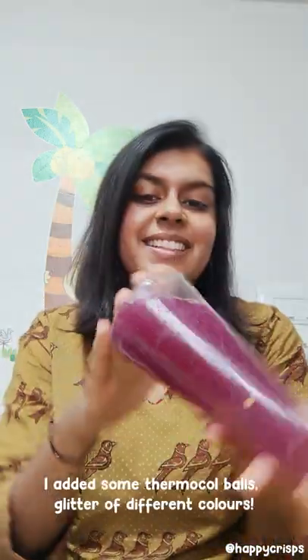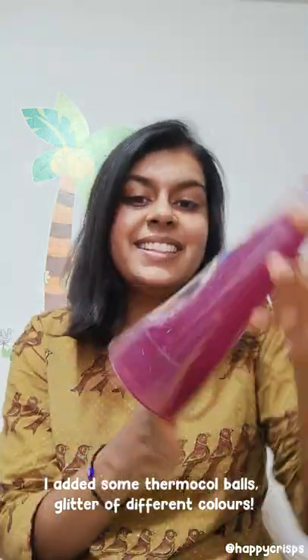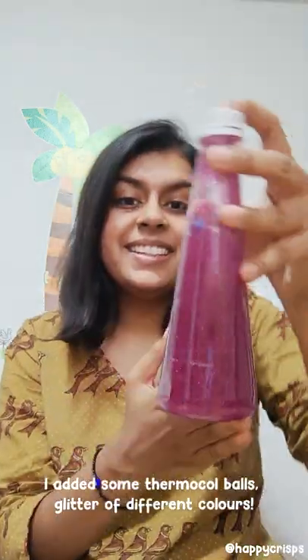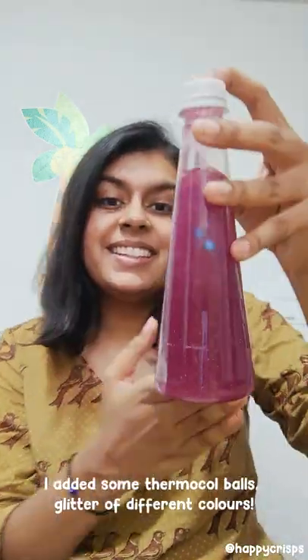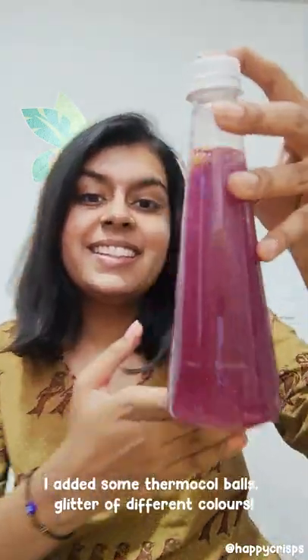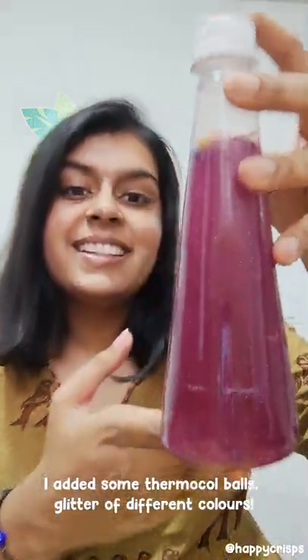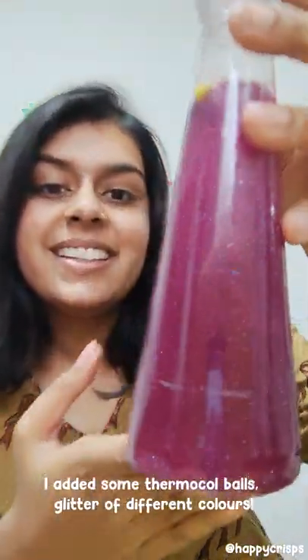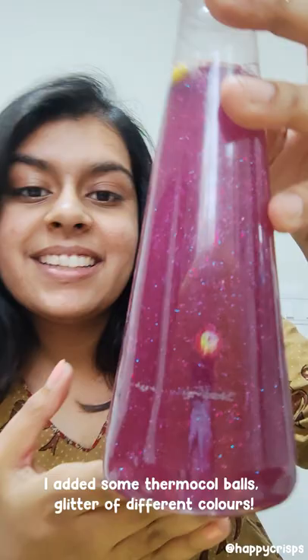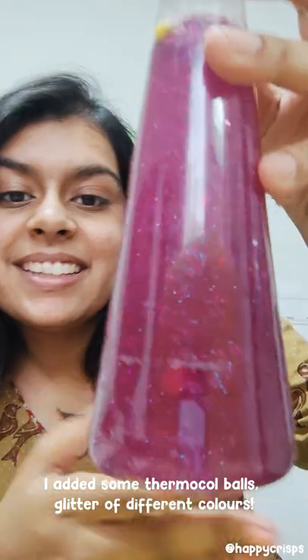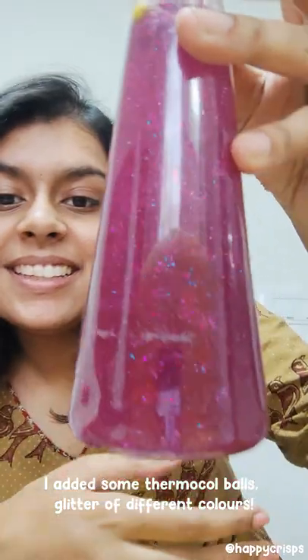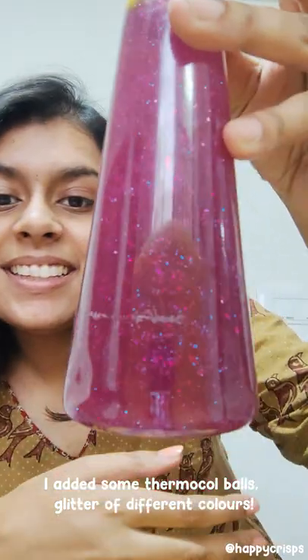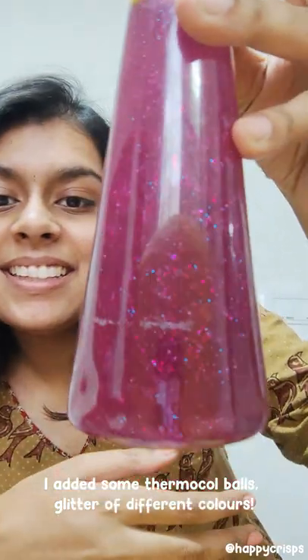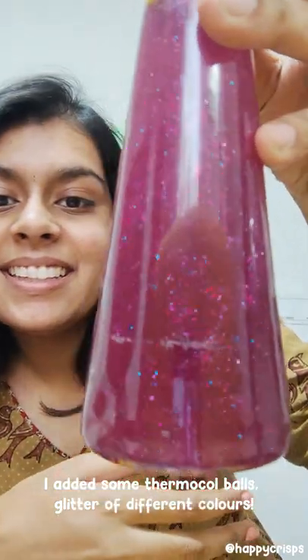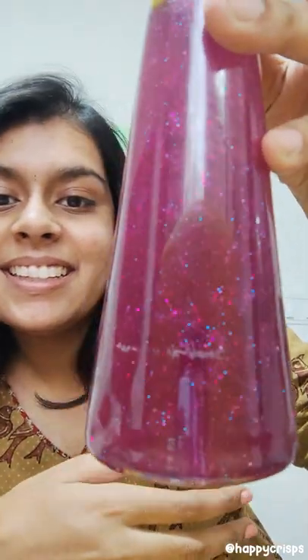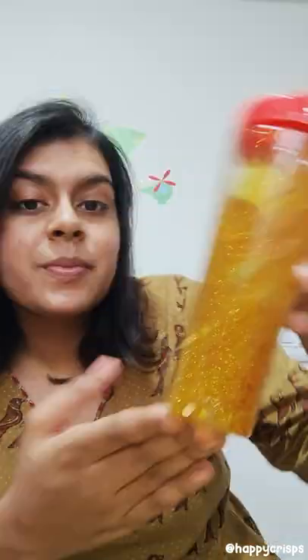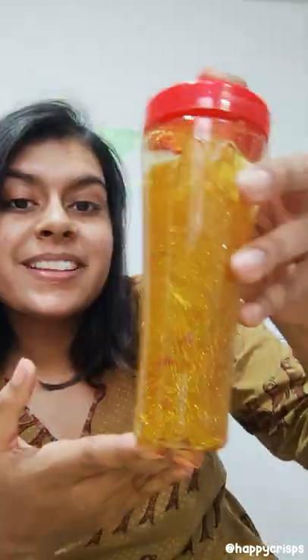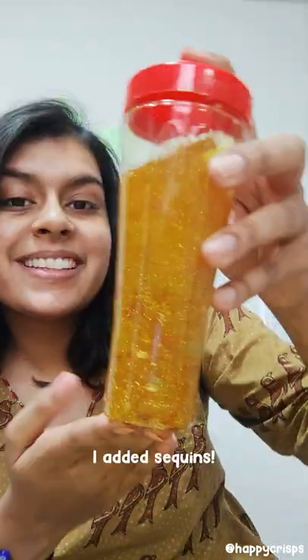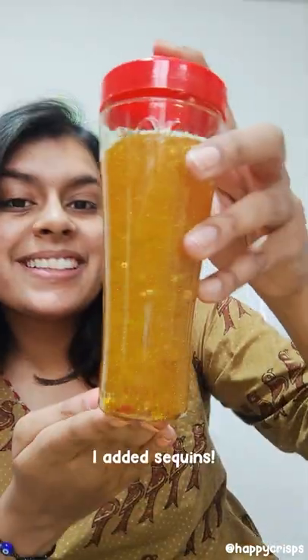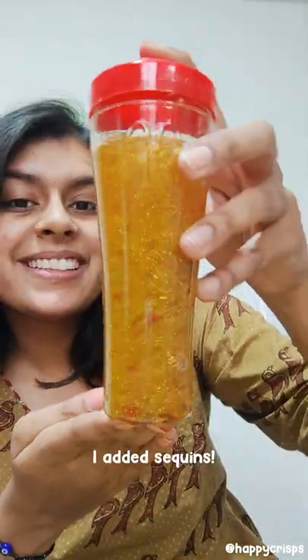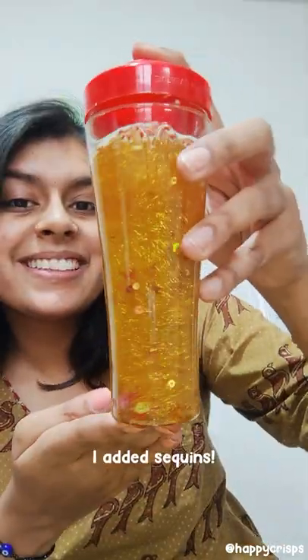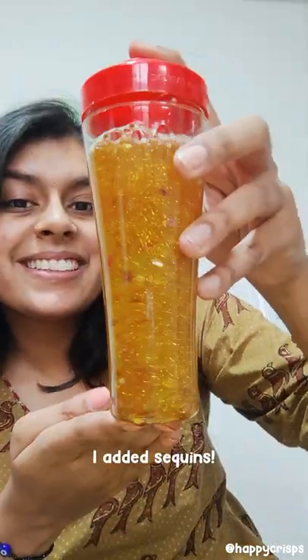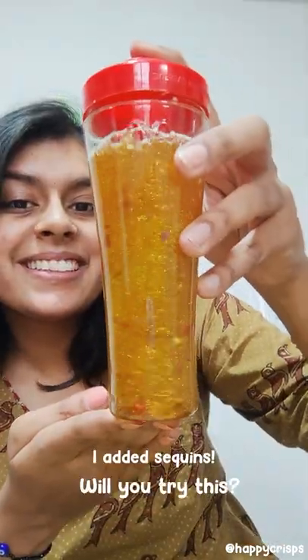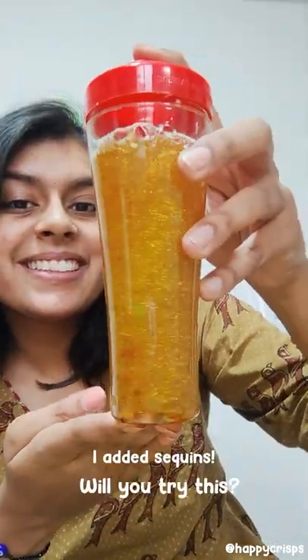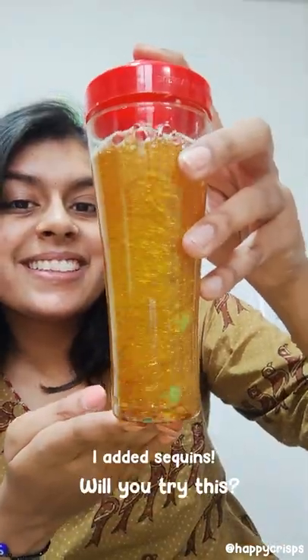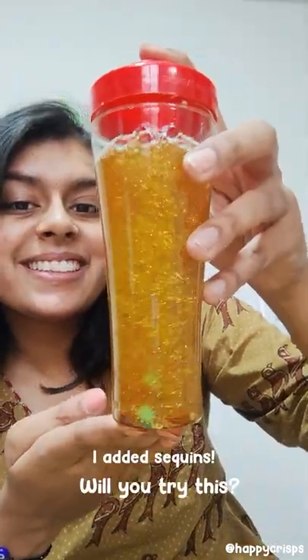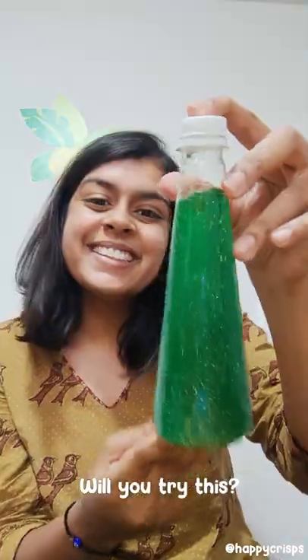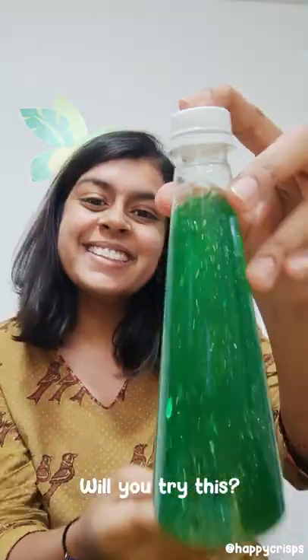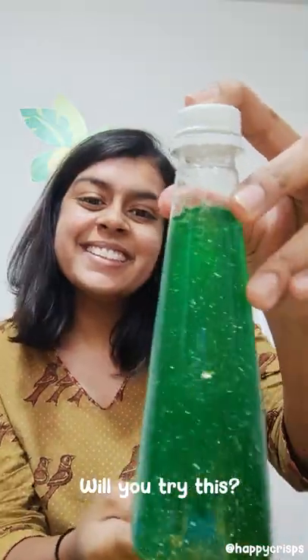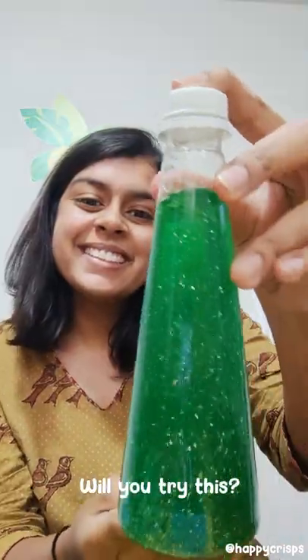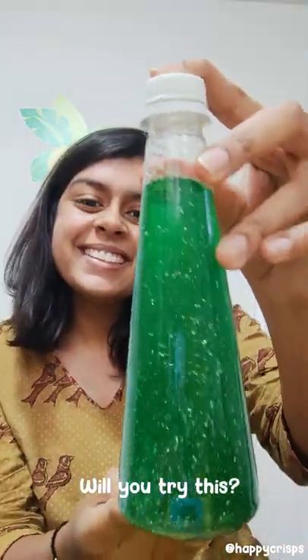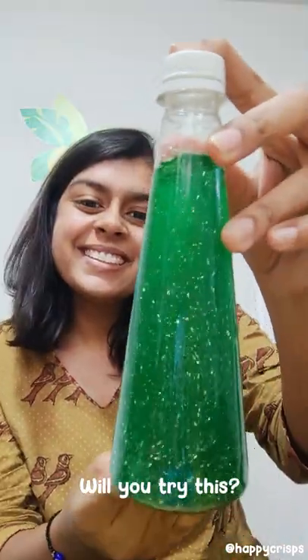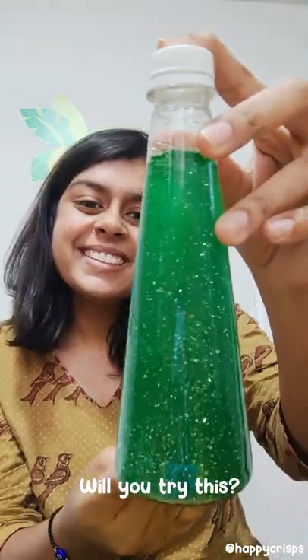You can add different things such as tapioca balls, beads, etc. — and that's all. You want to try it too!